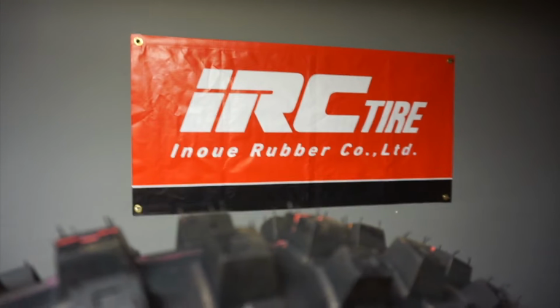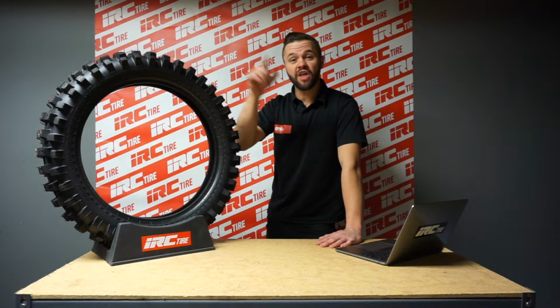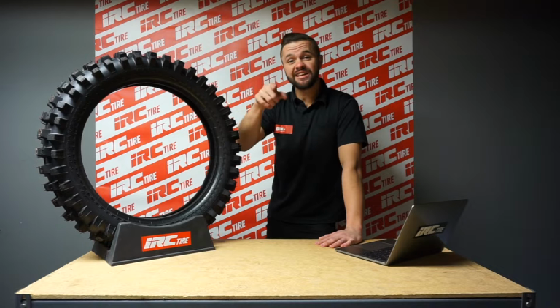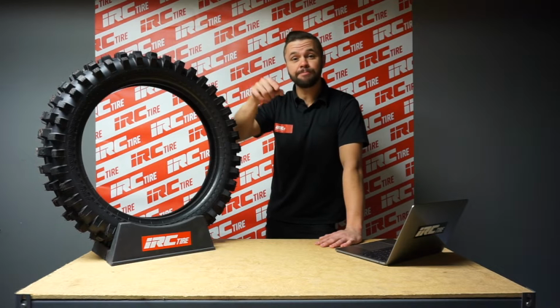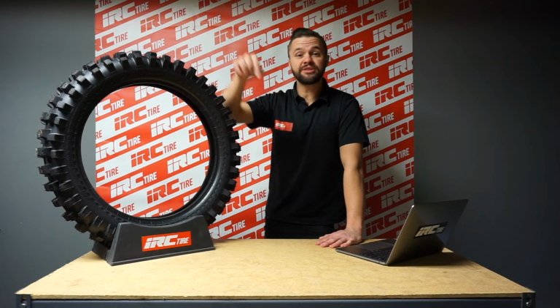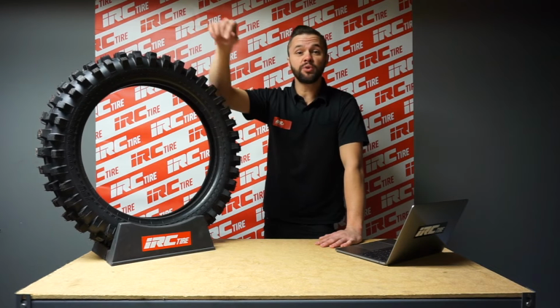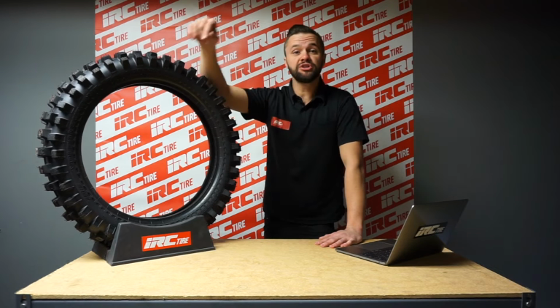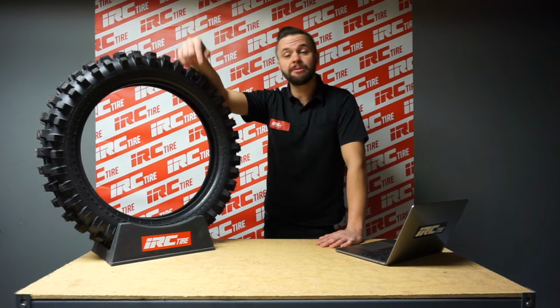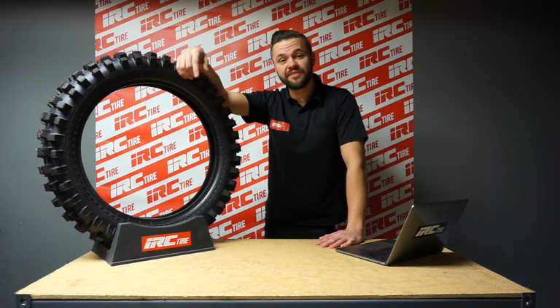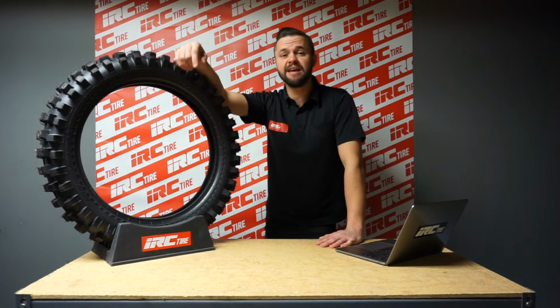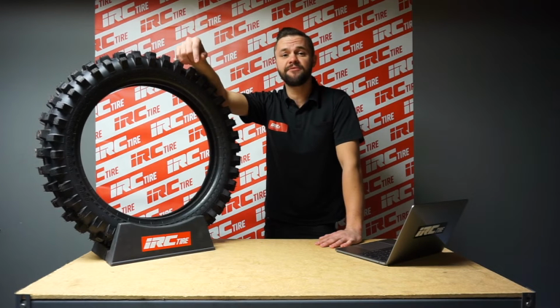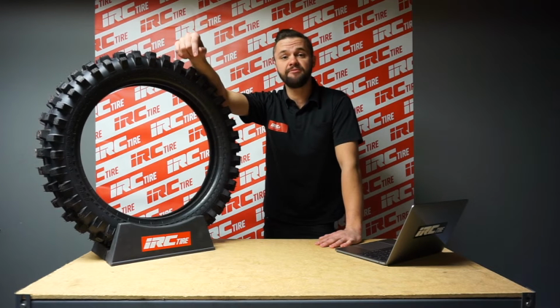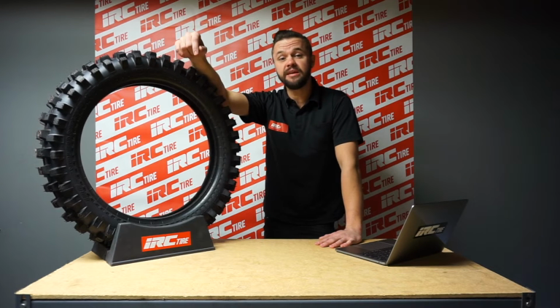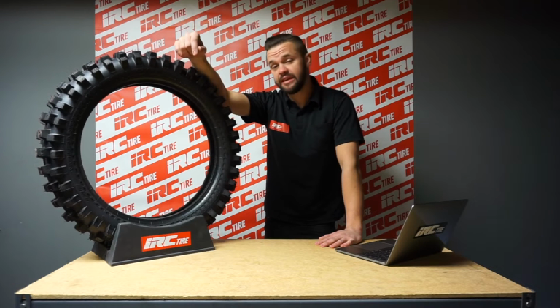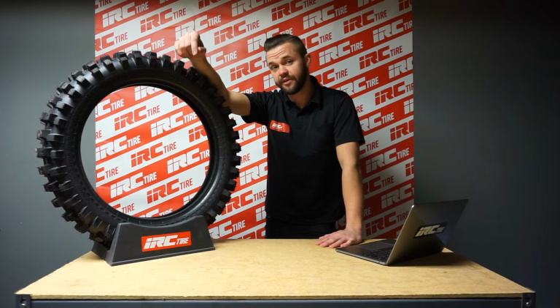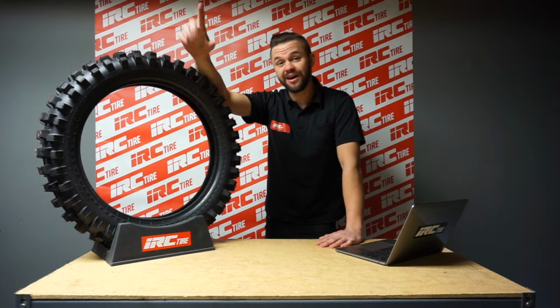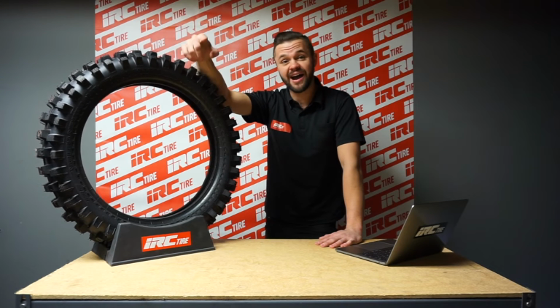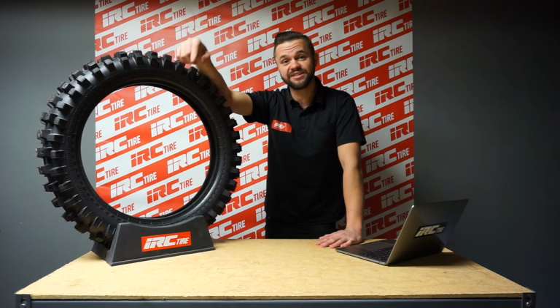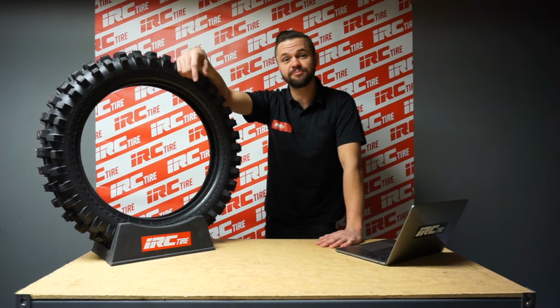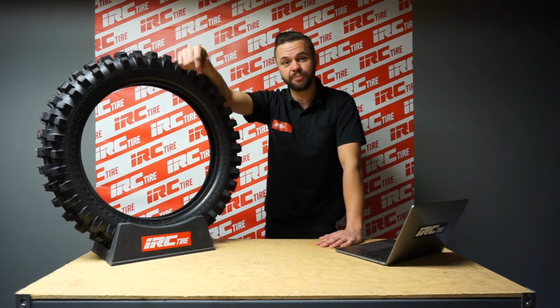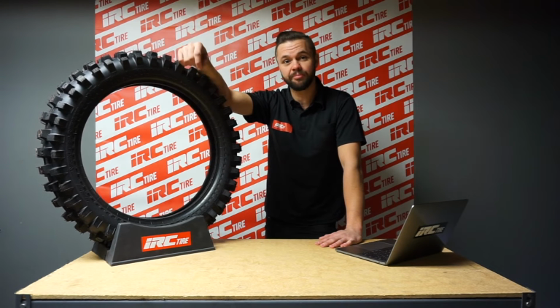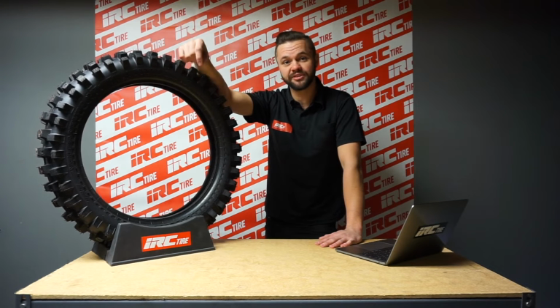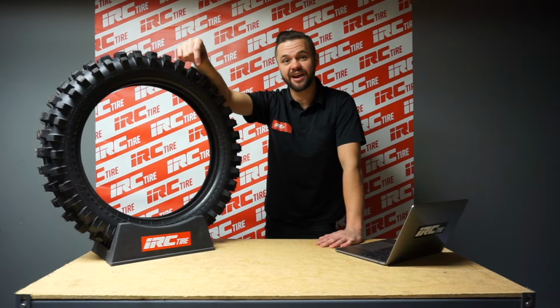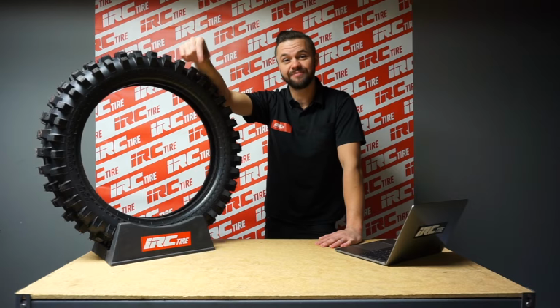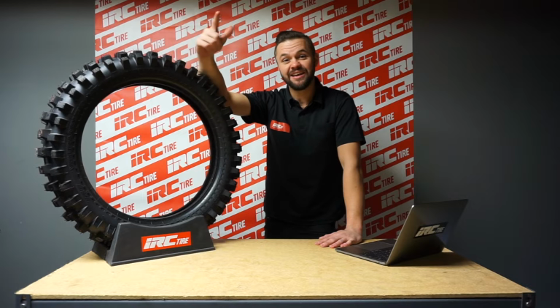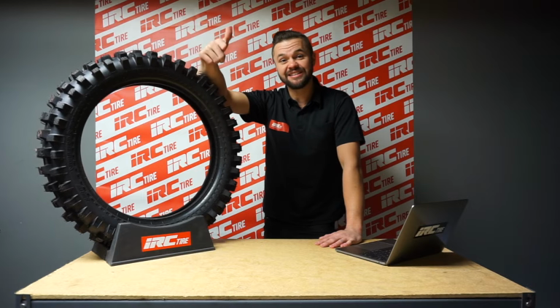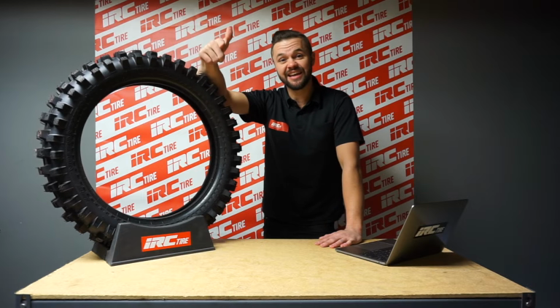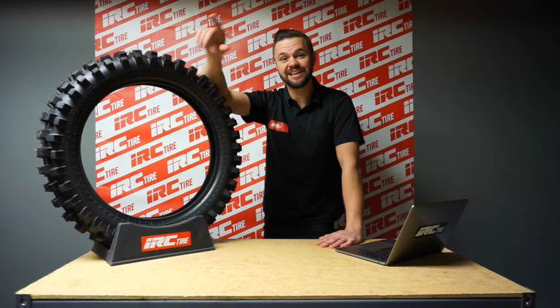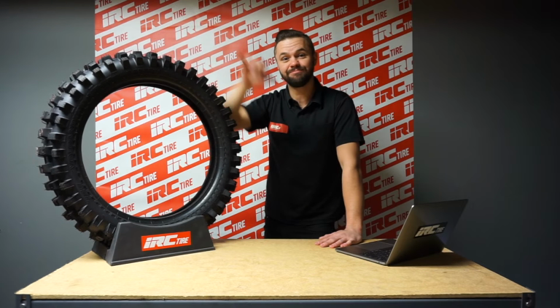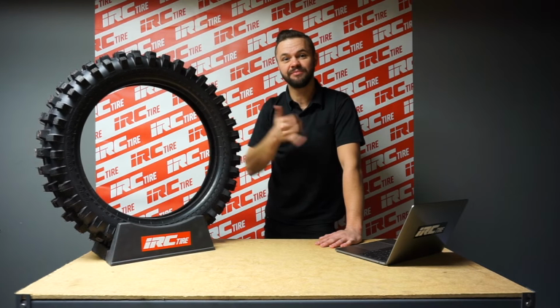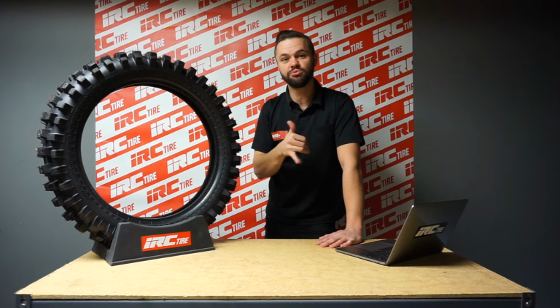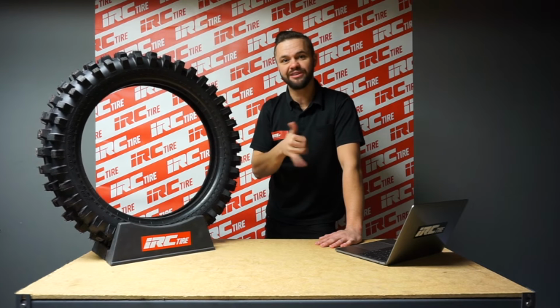On the next episode, we're going to talk about the M5B Evo, IRC's most popular tire. Until next time, keep shredding.